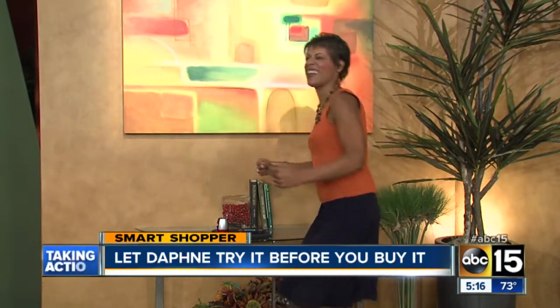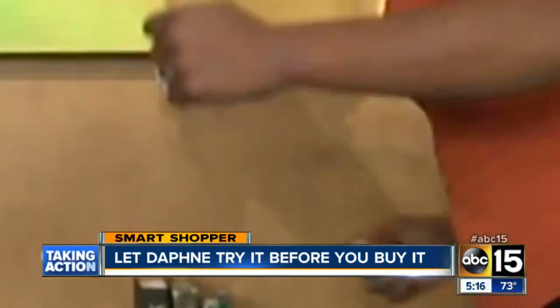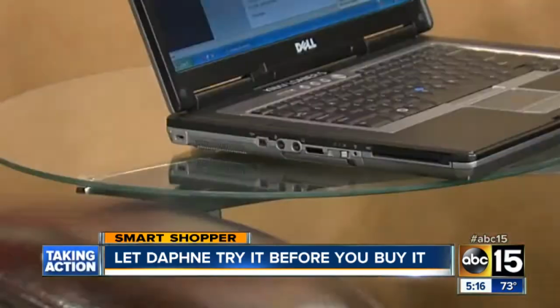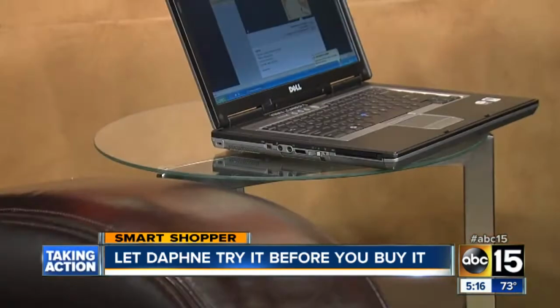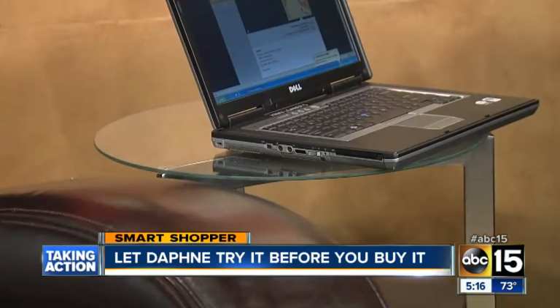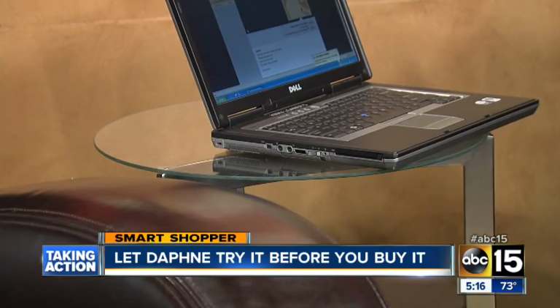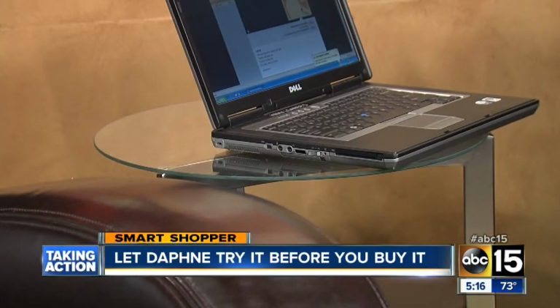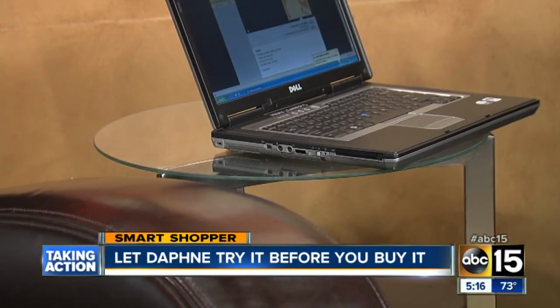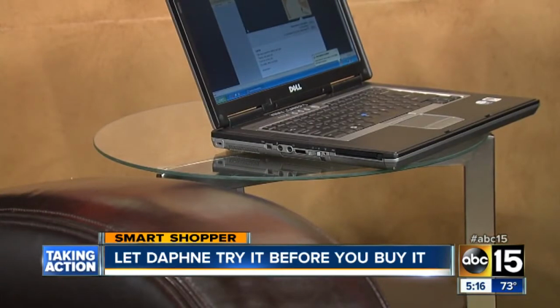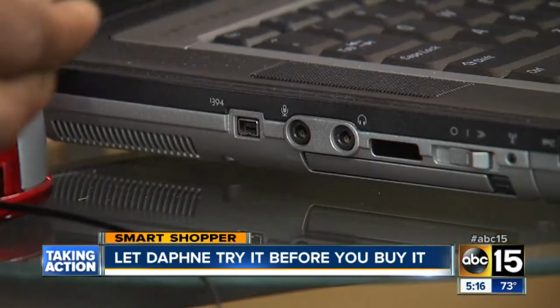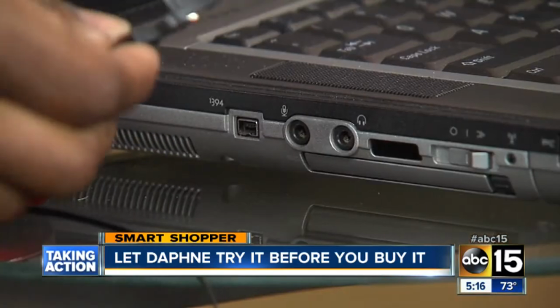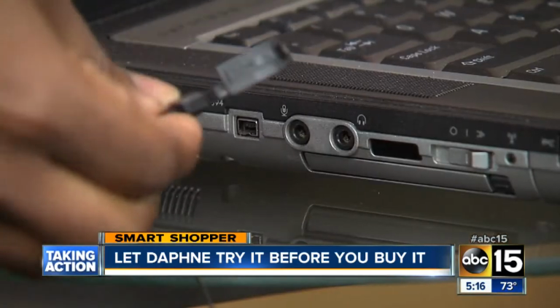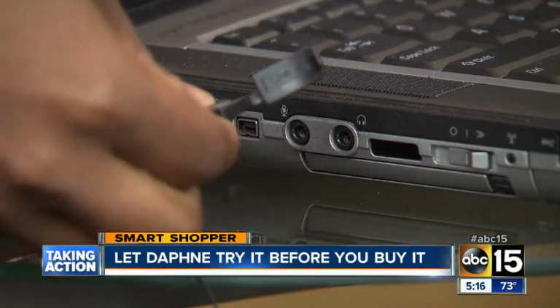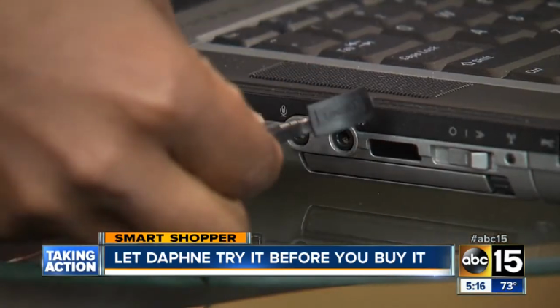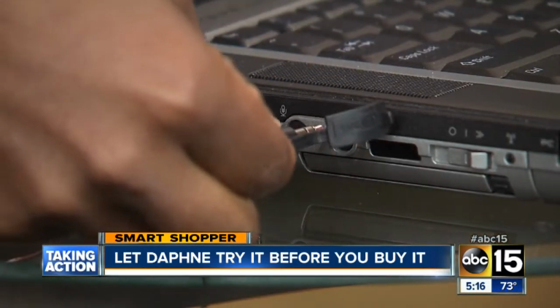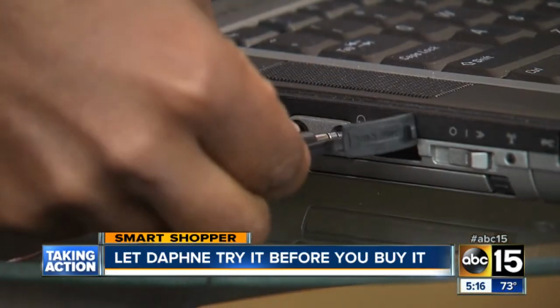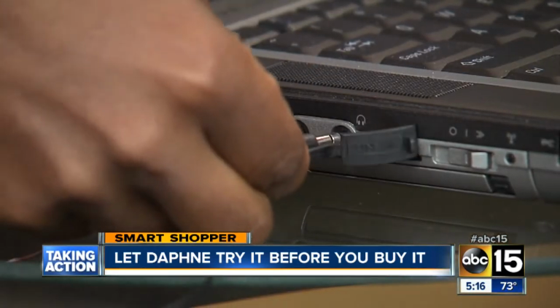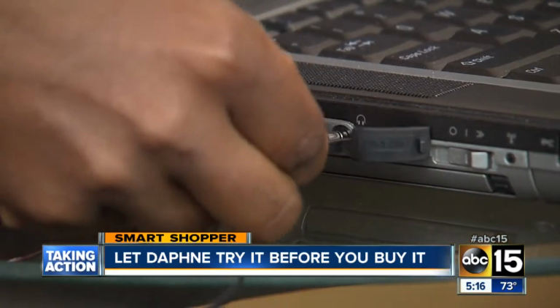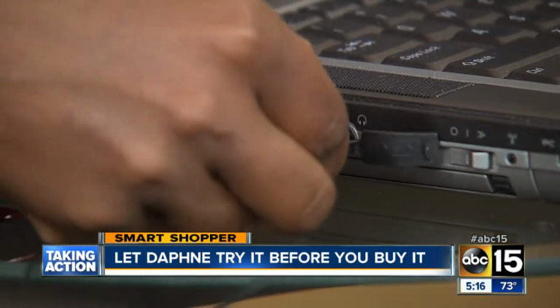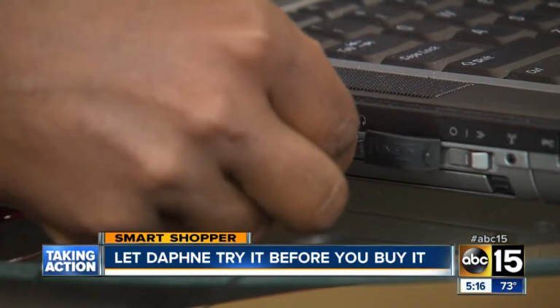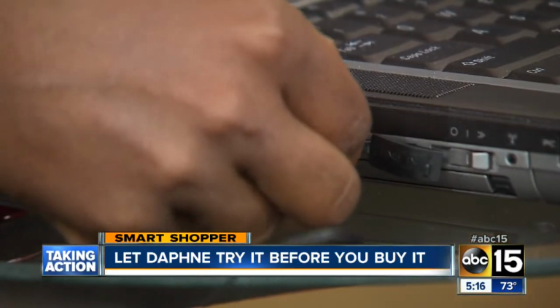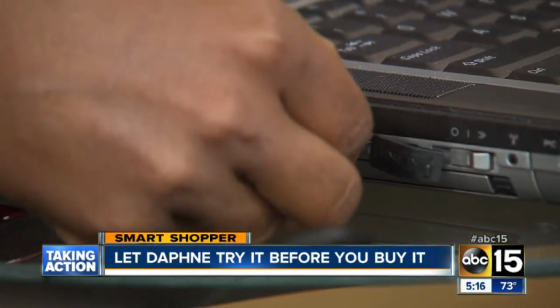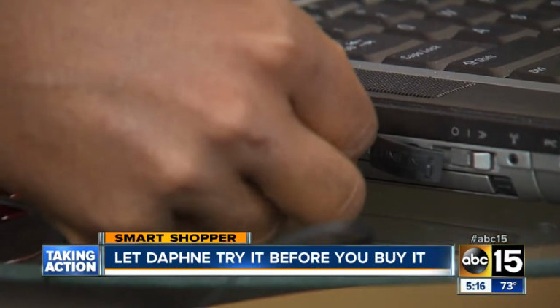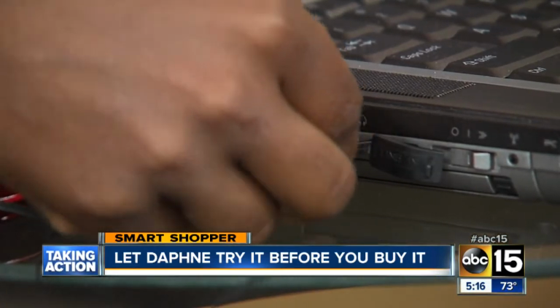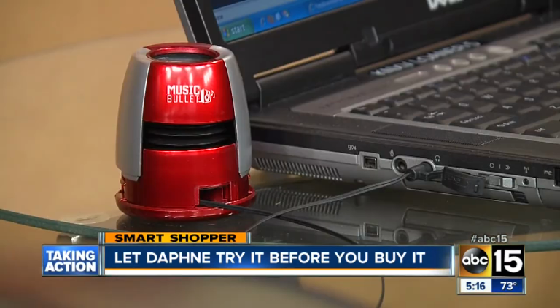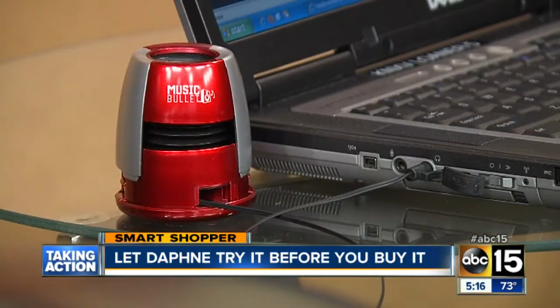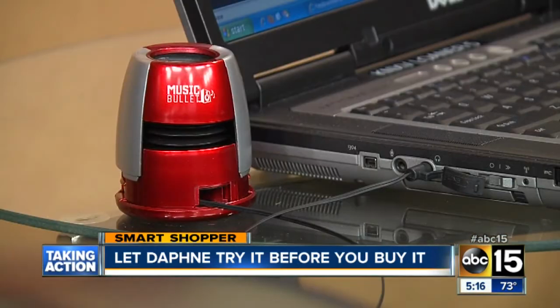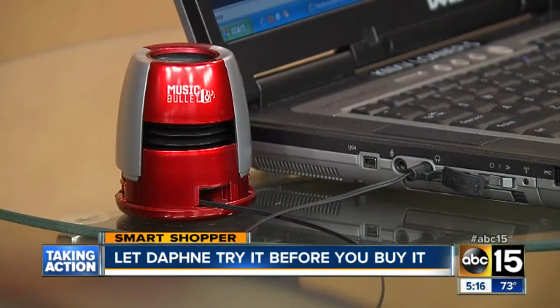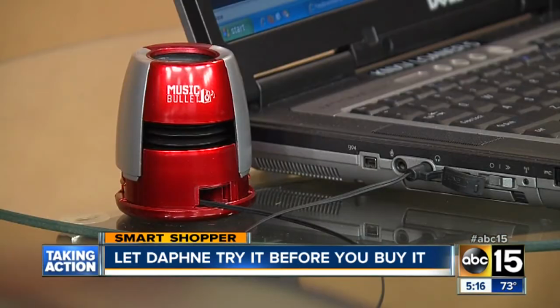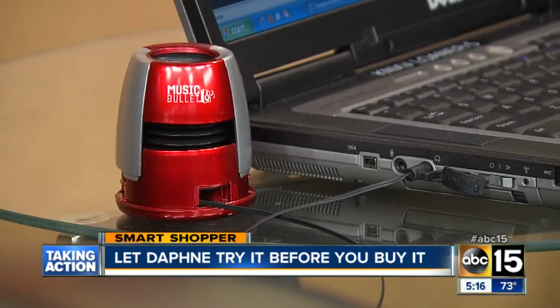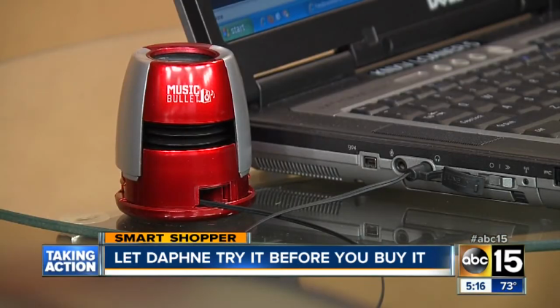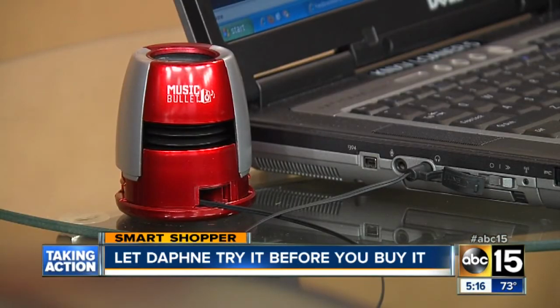We also tried the Music Bullet on the laptop and iPod, and guess what? I was impressed.